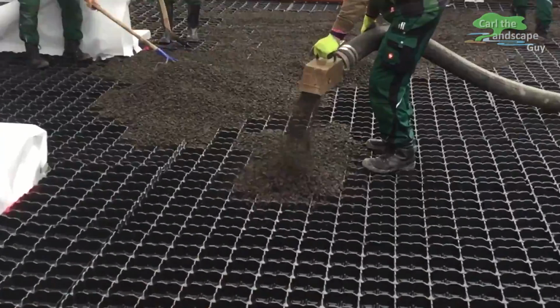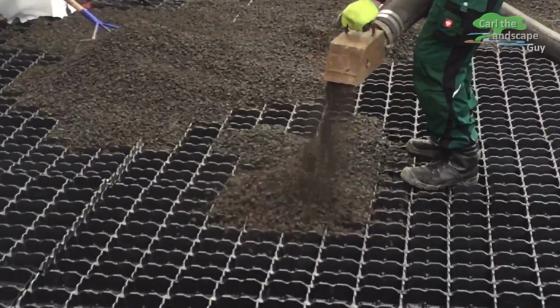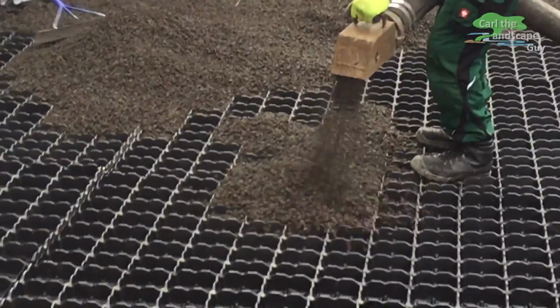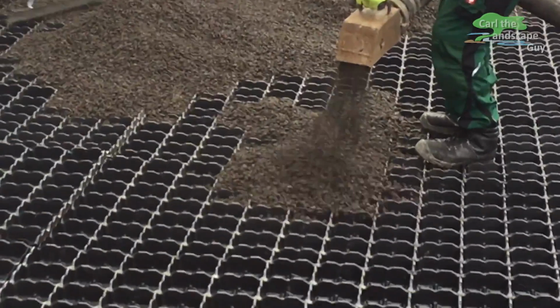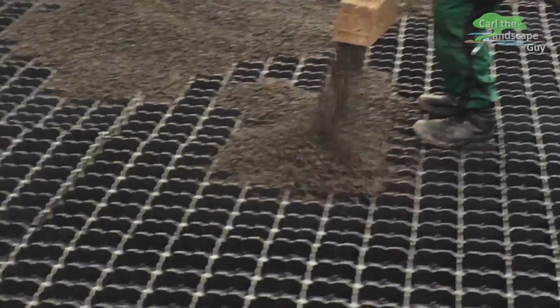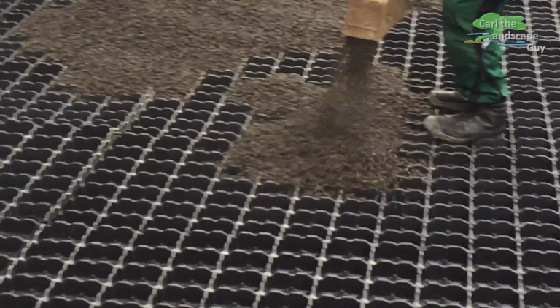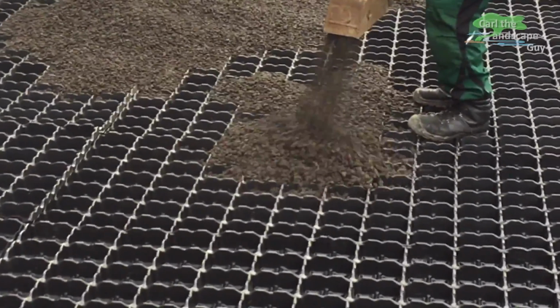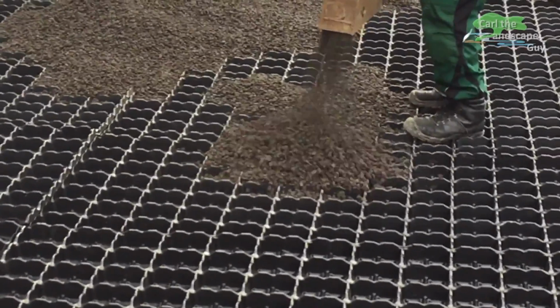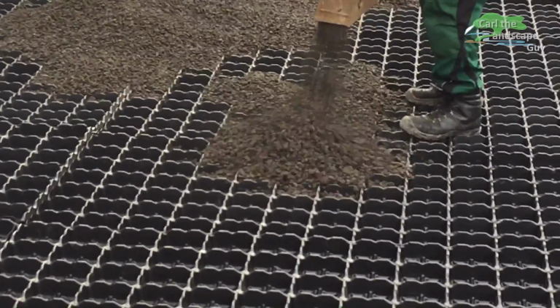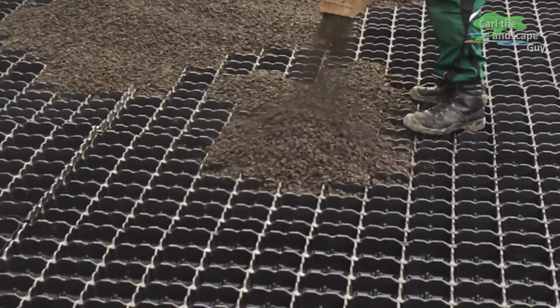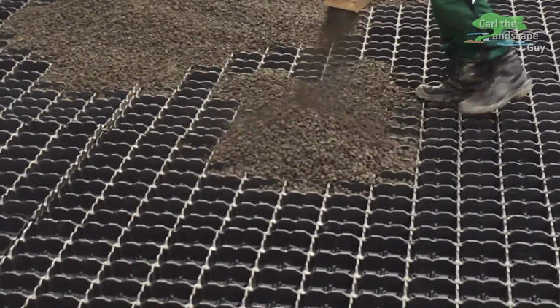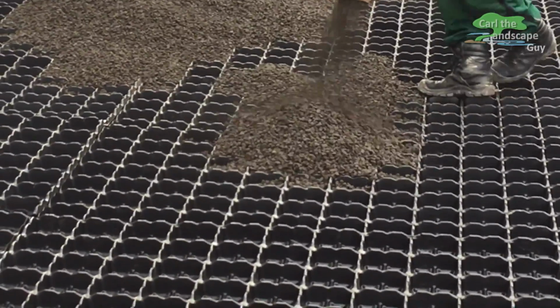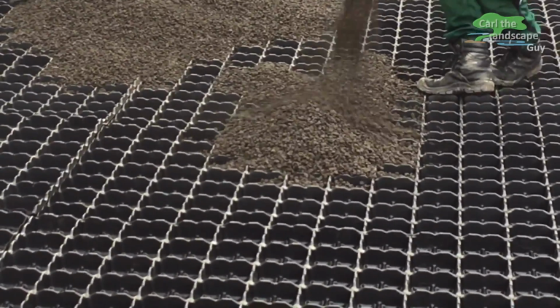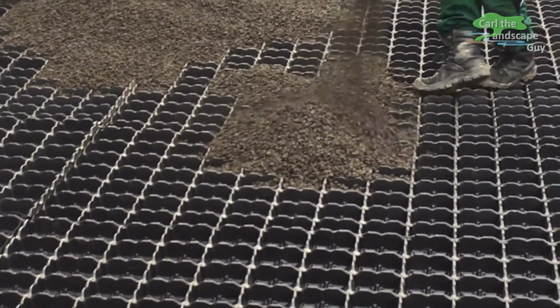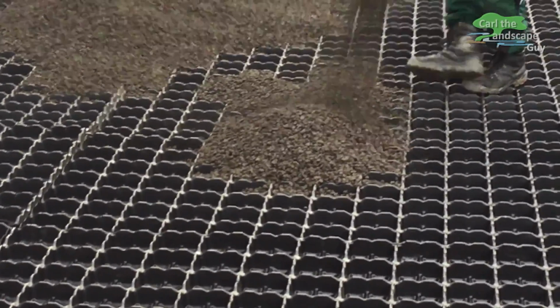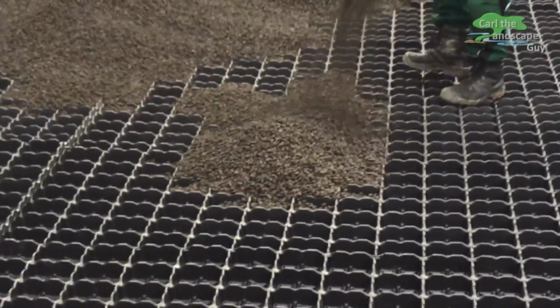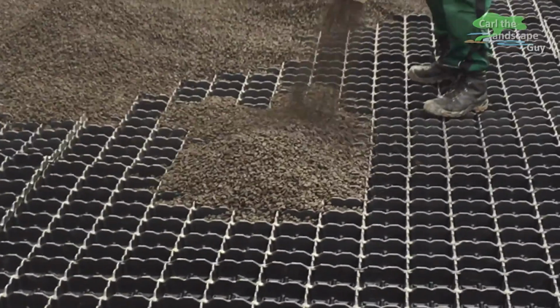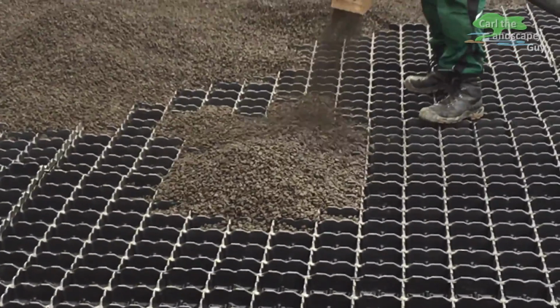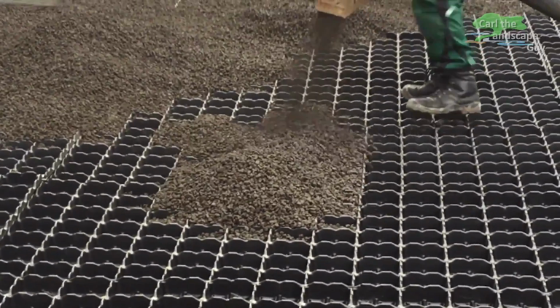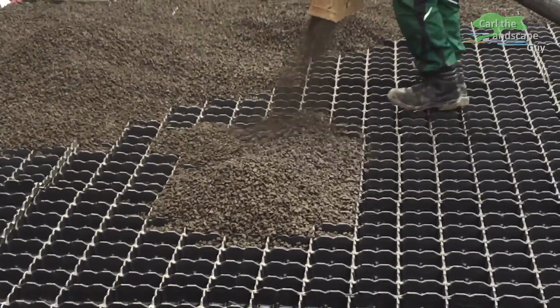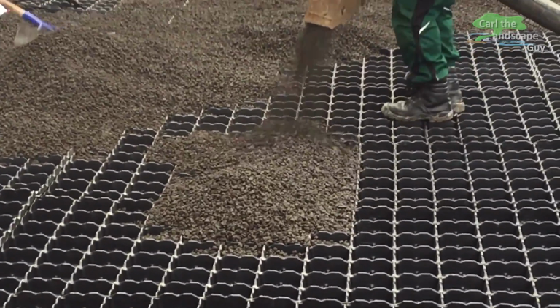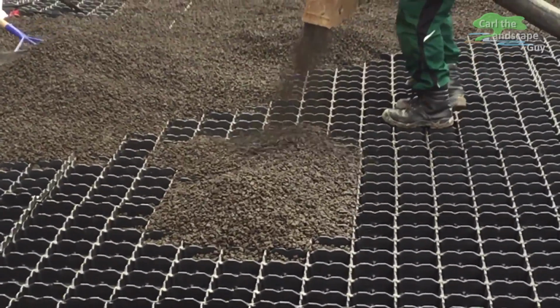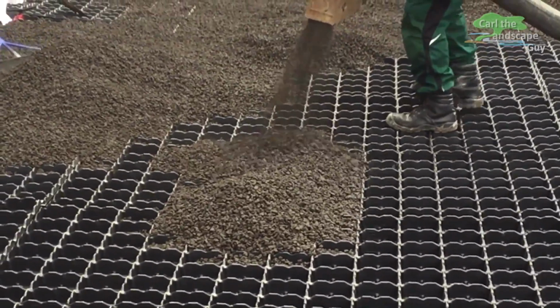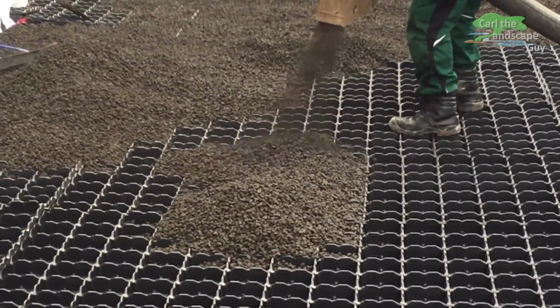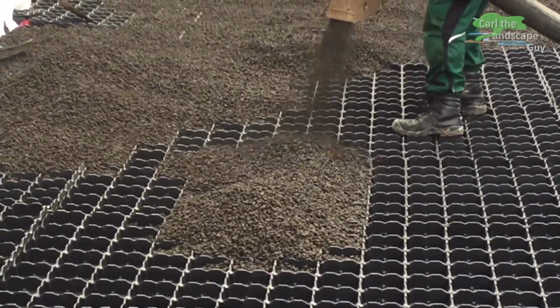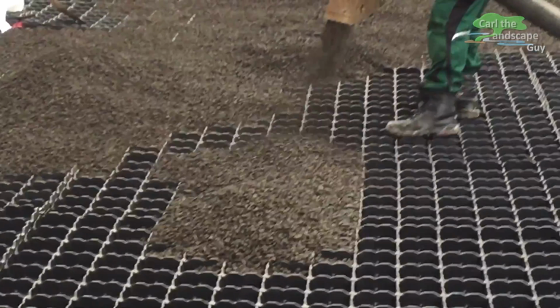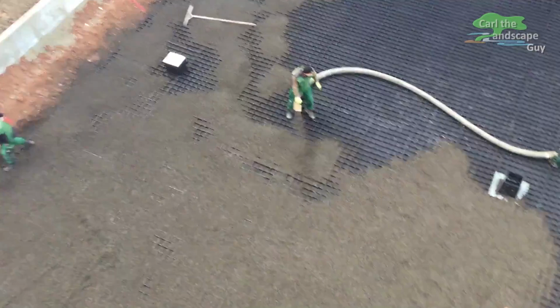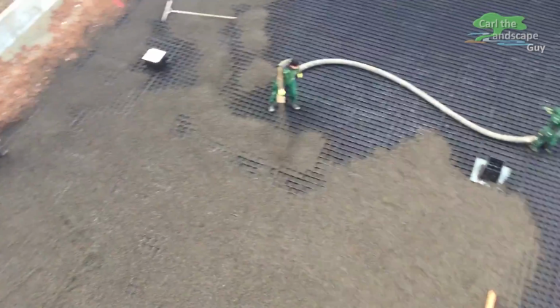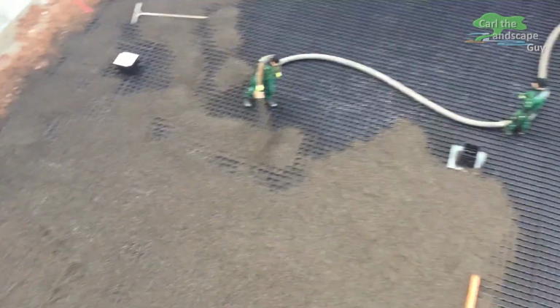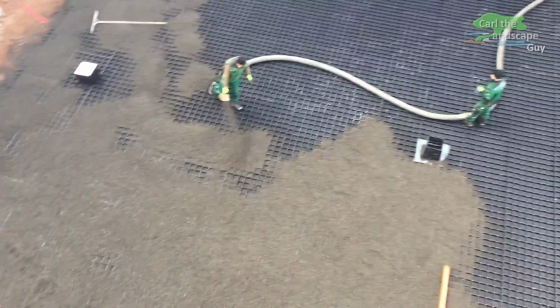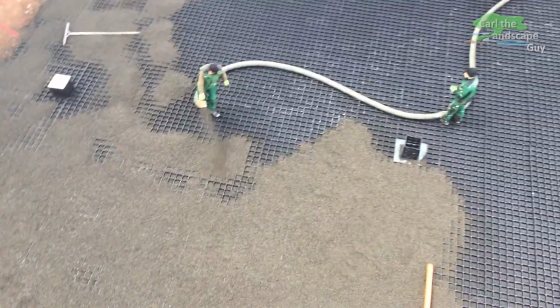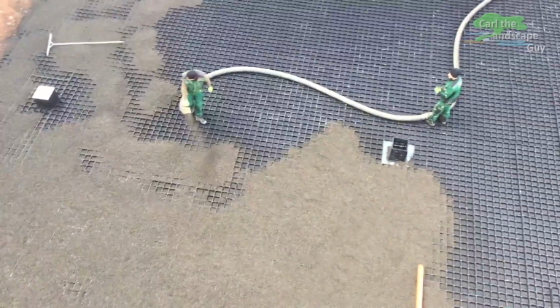Hello and welcome. I'm Karl the Landscape Guide. Today I would like to give you an insight on the roof greening of an underground parking garage.